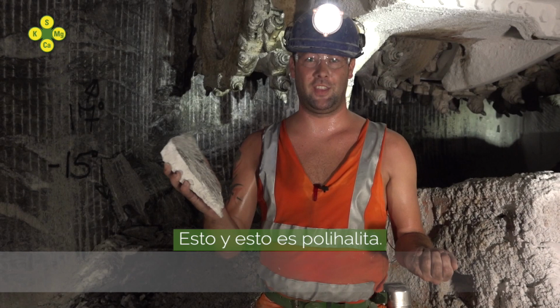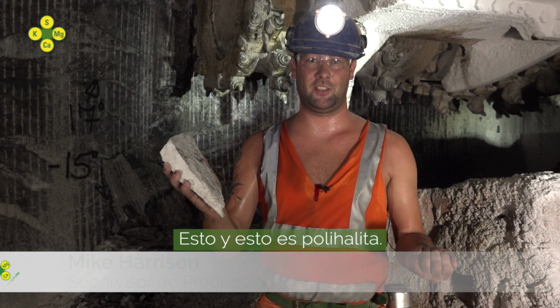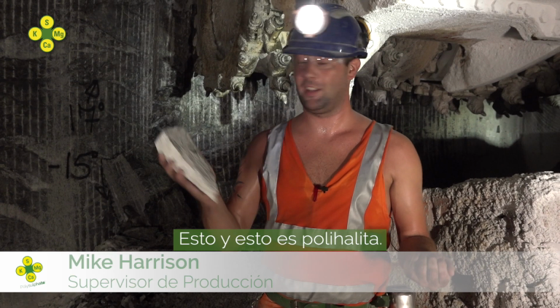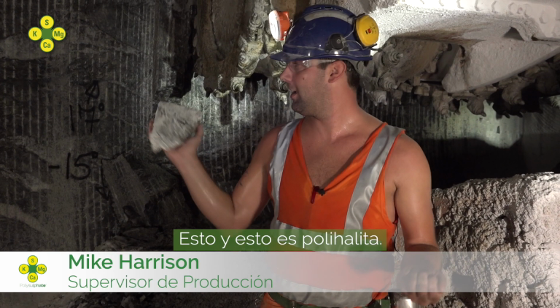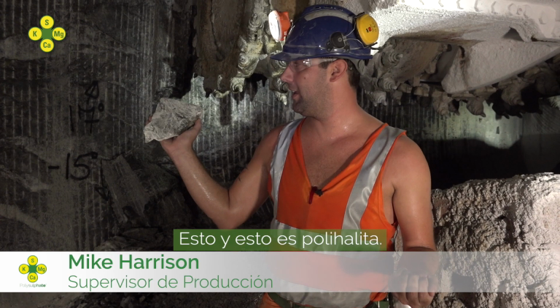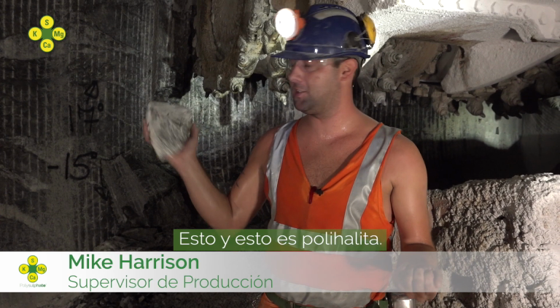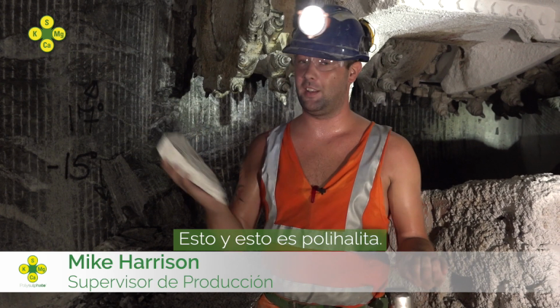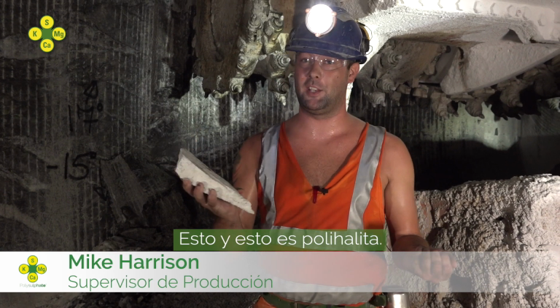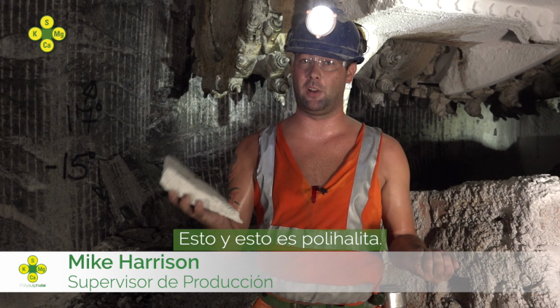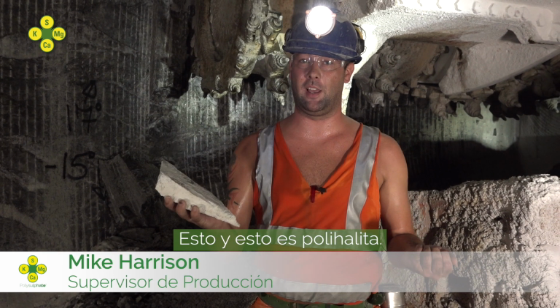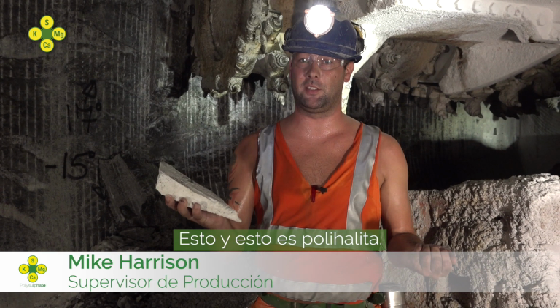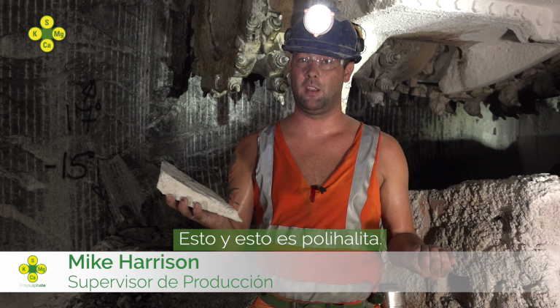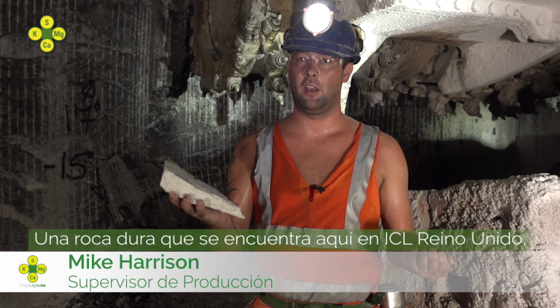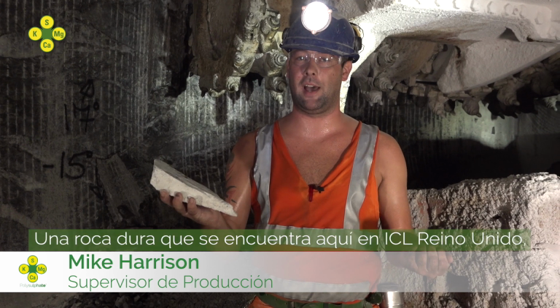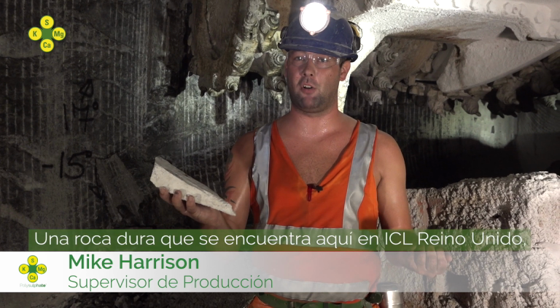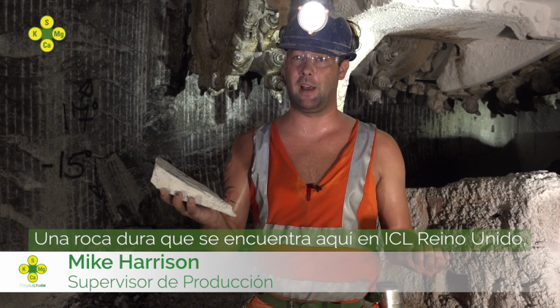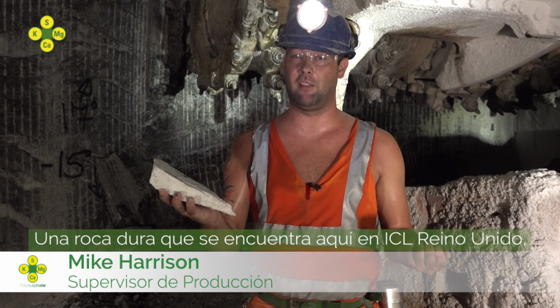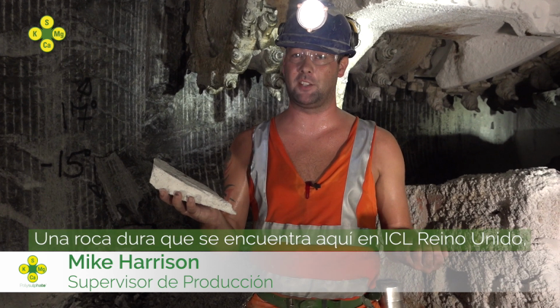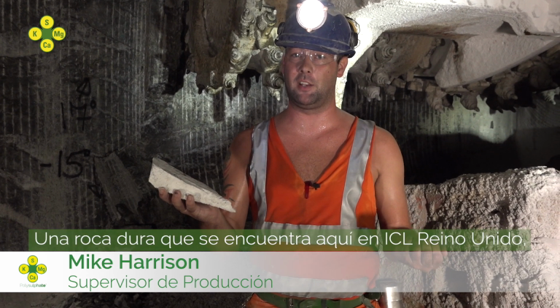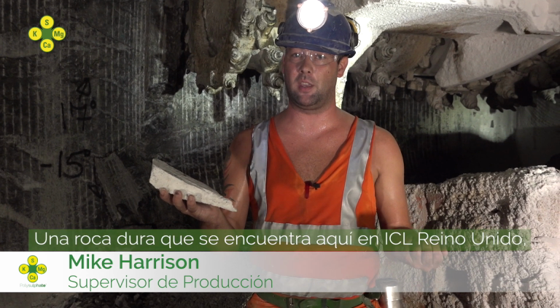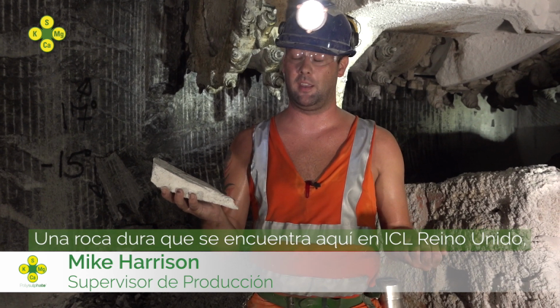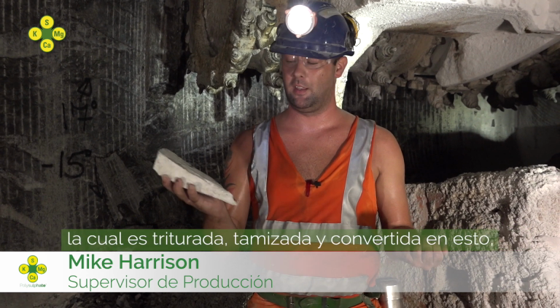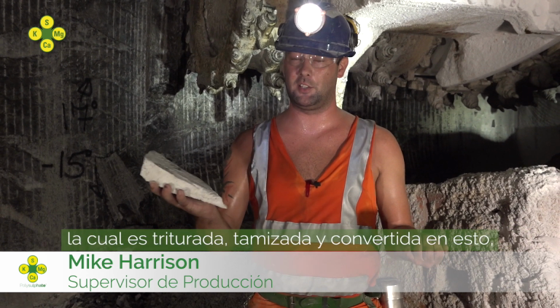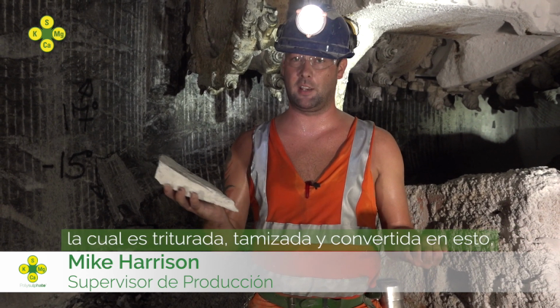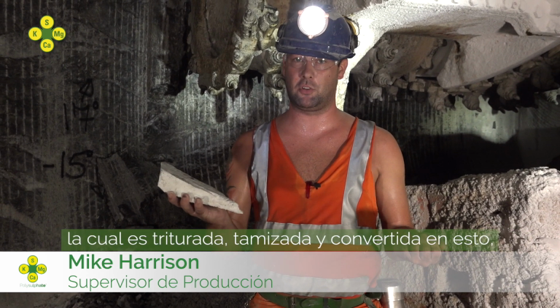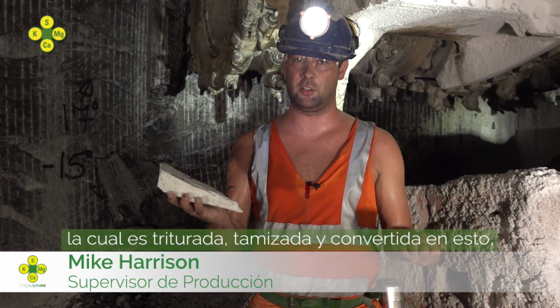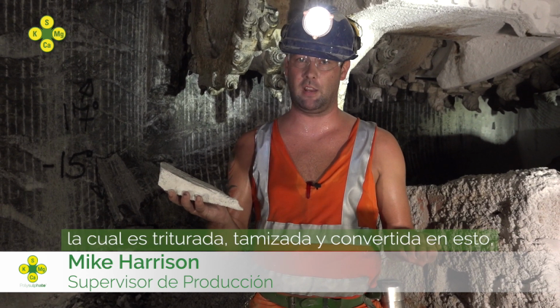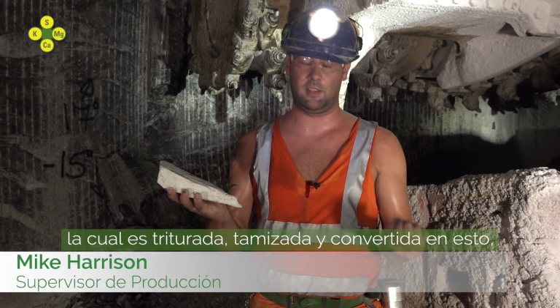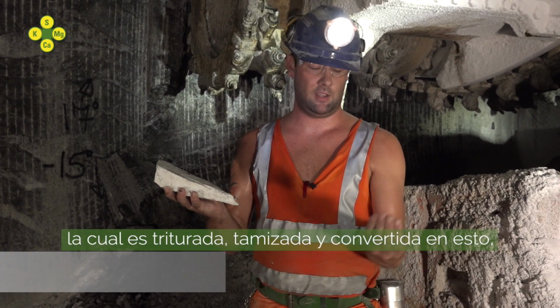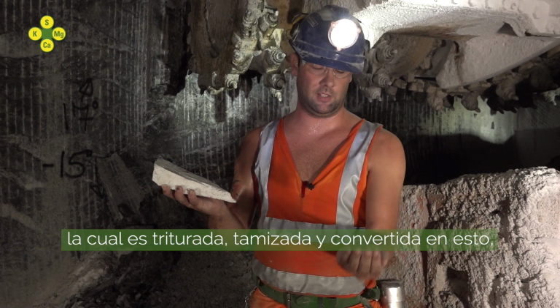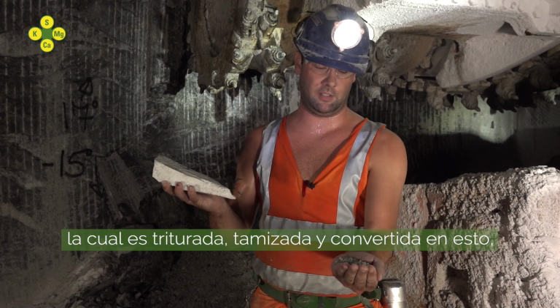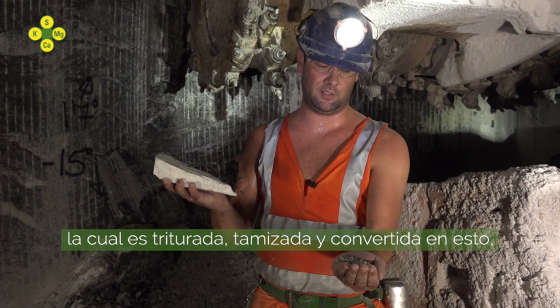This is polyhalite, a hard rock mined here at ICL UK. This is then crushed and screened and turned into polysulfate.